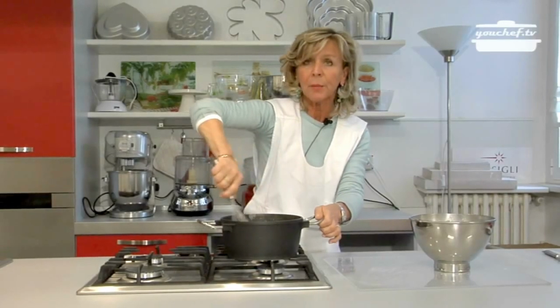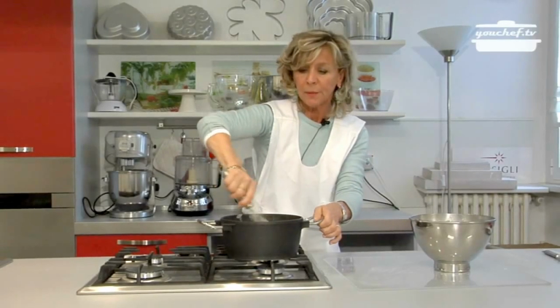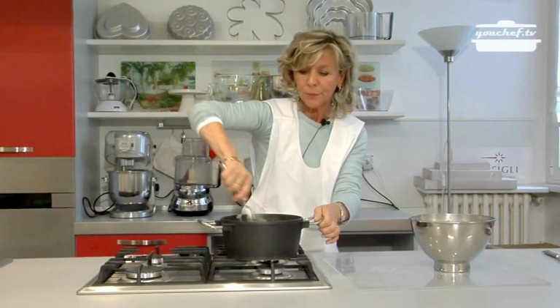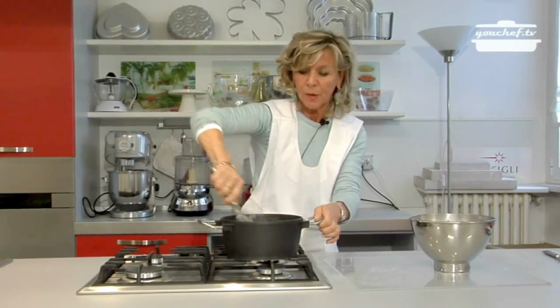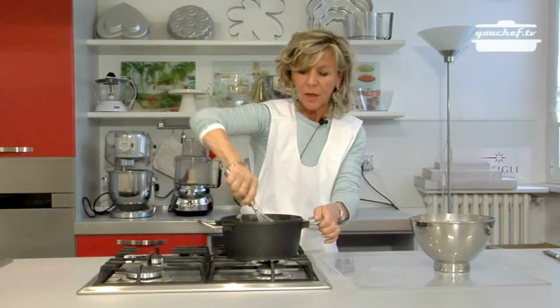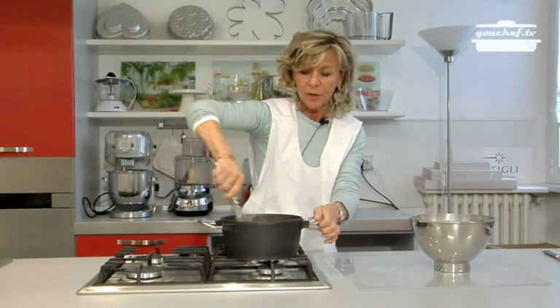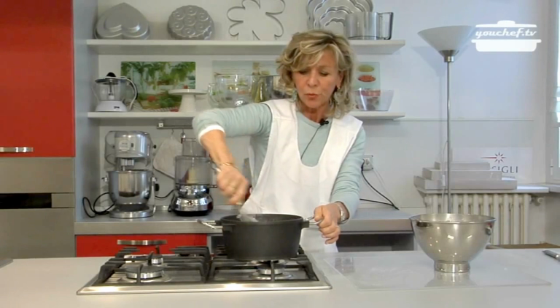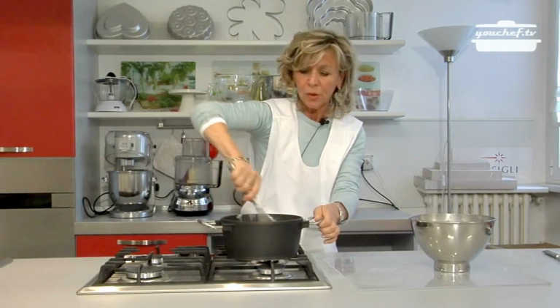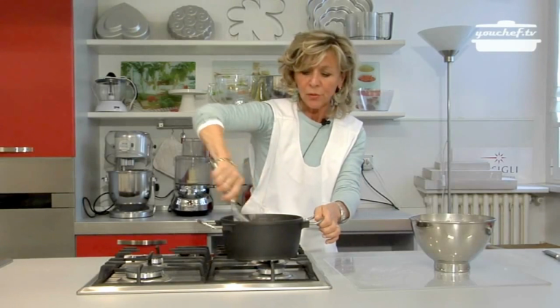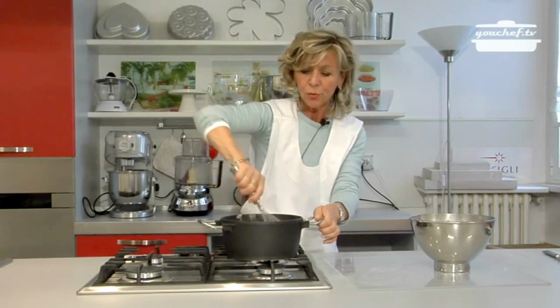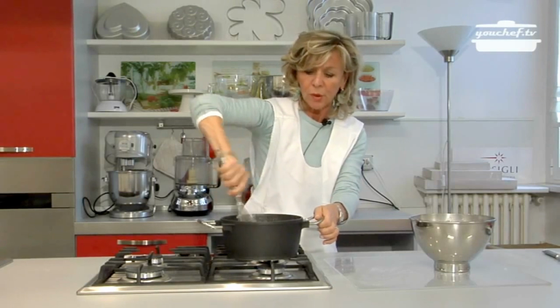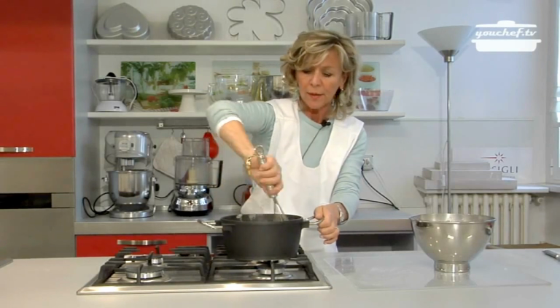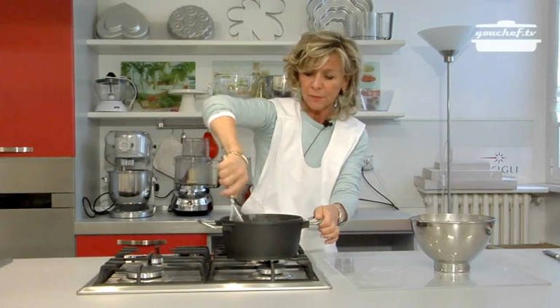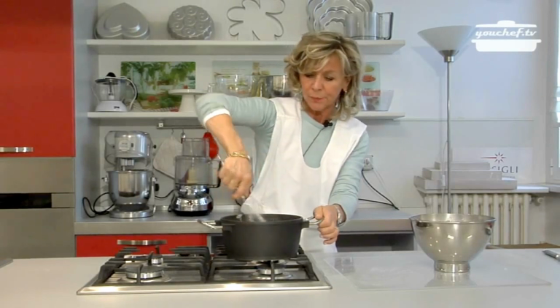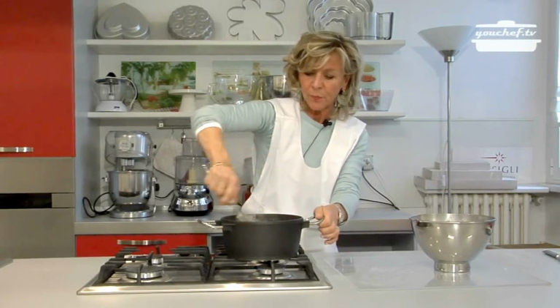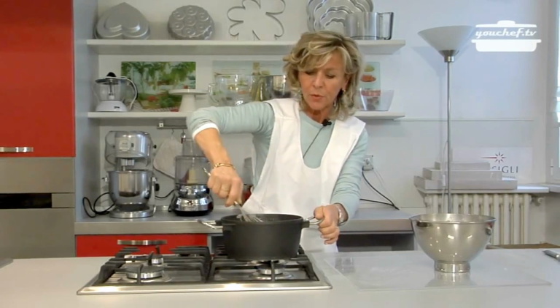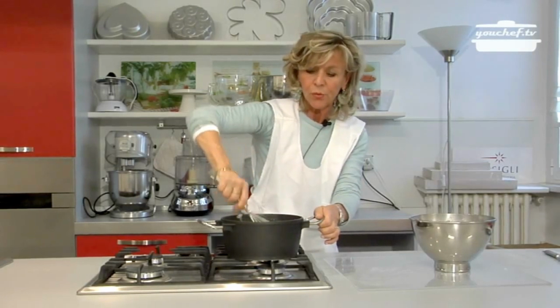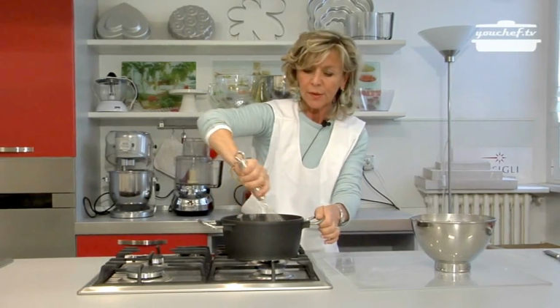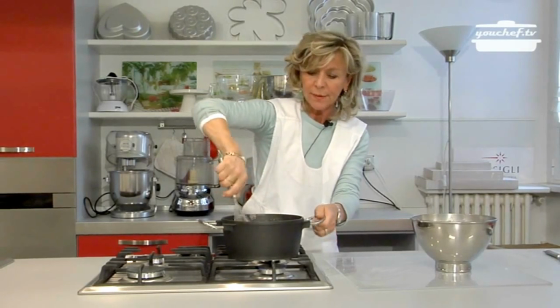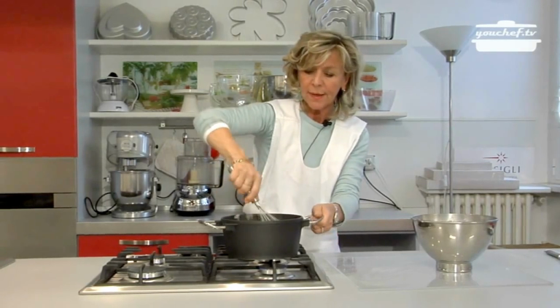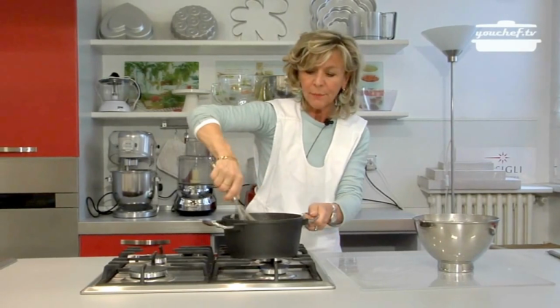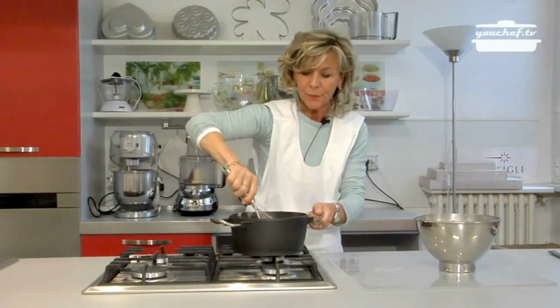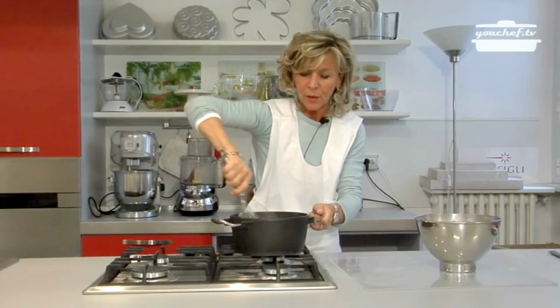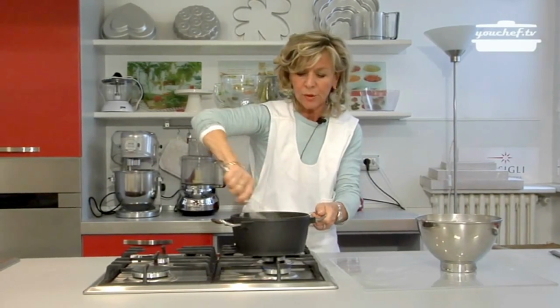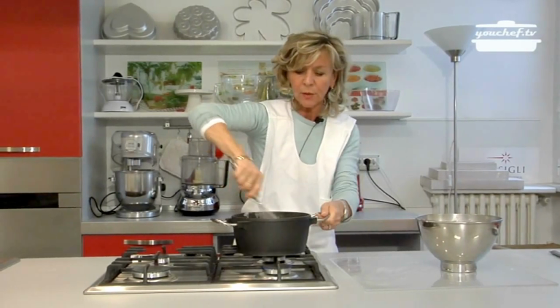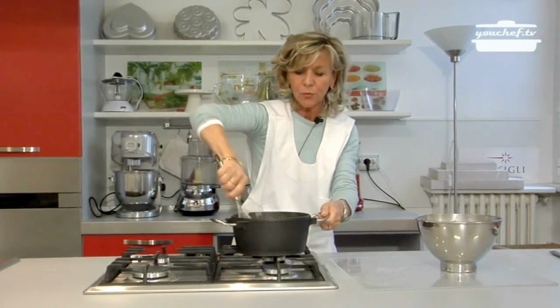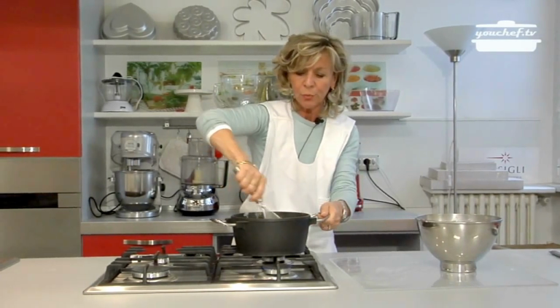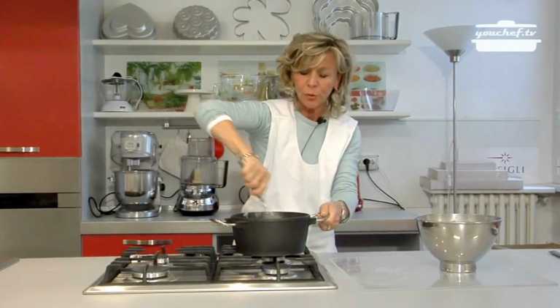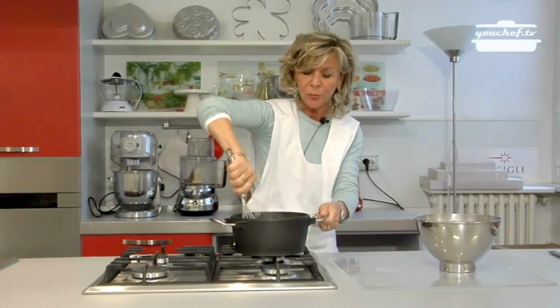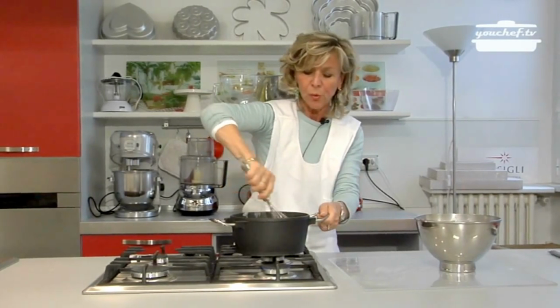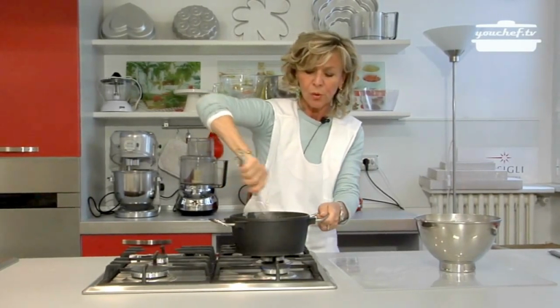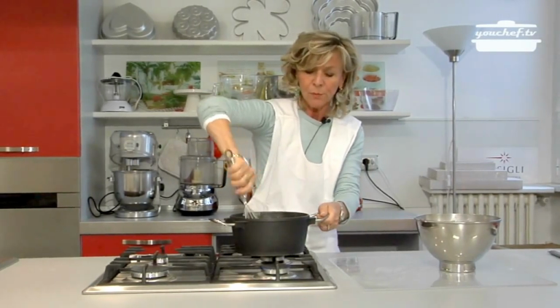When the cream is ready, put it in a bowl surrounded with ice.